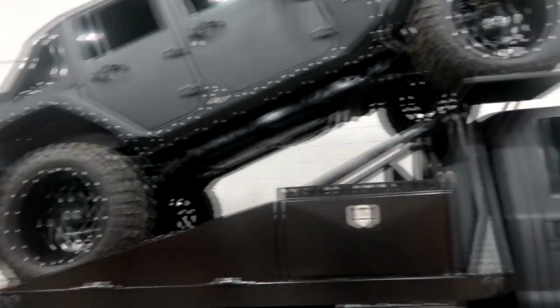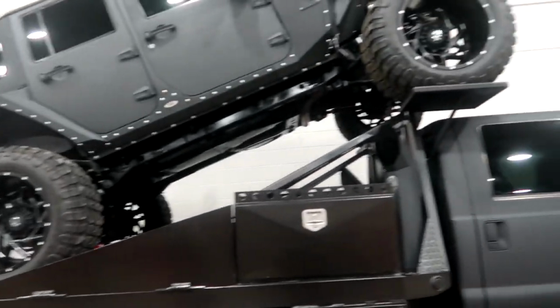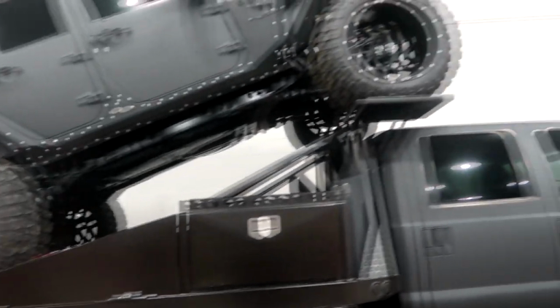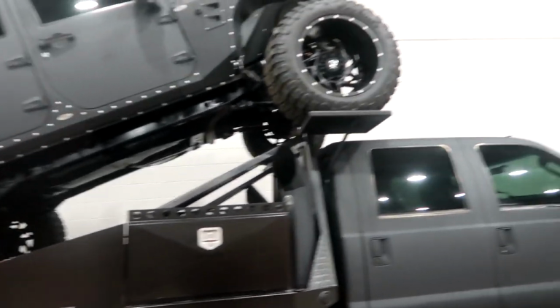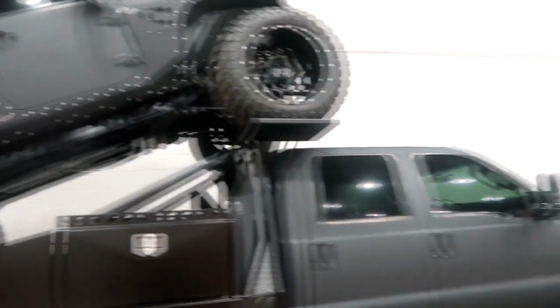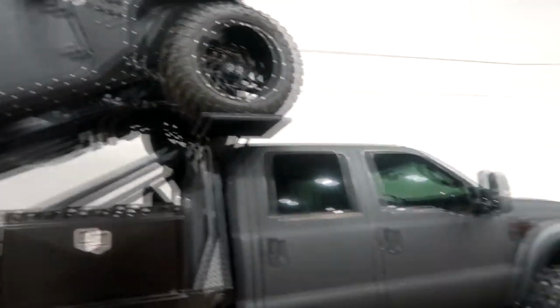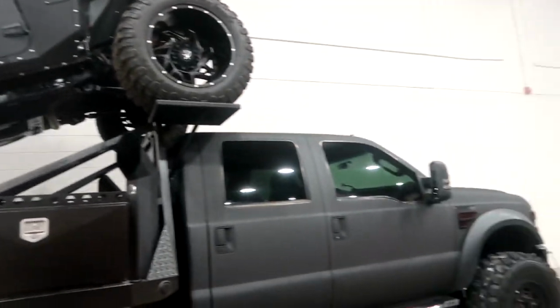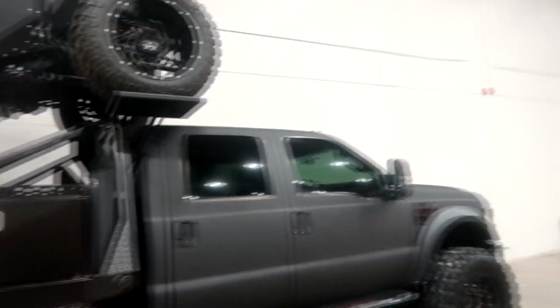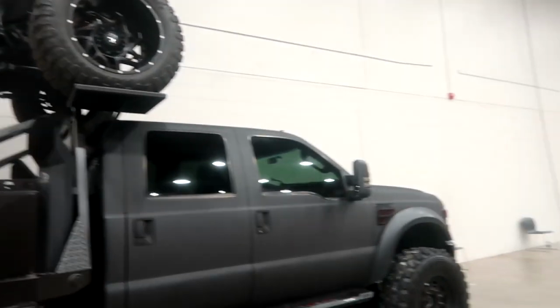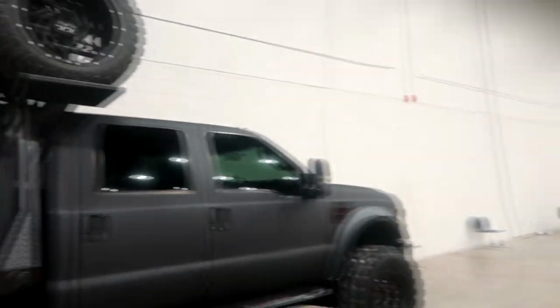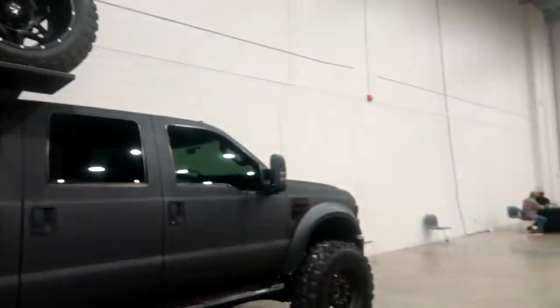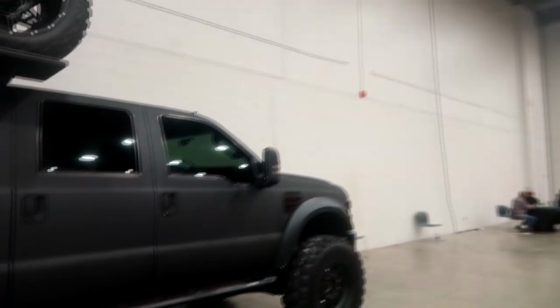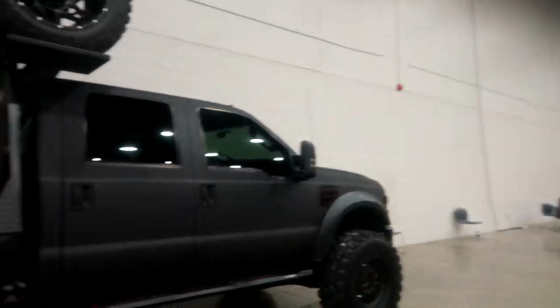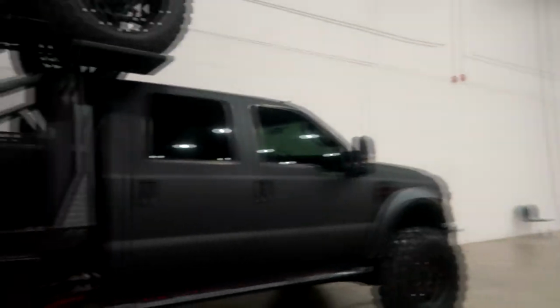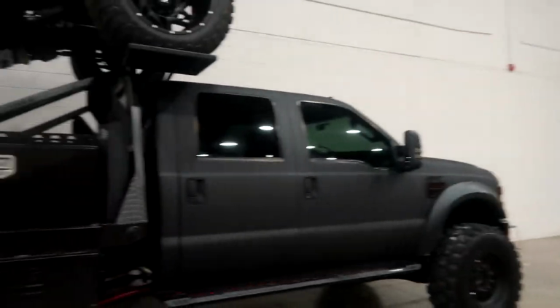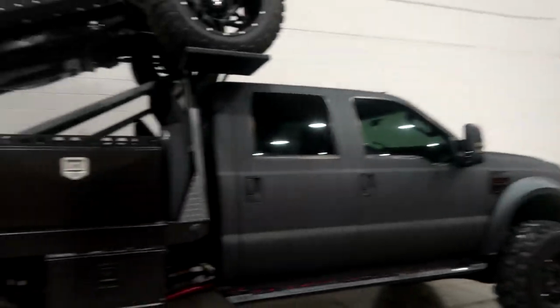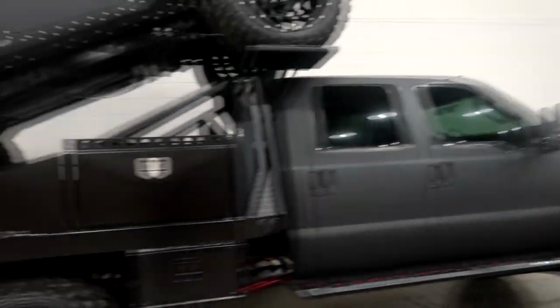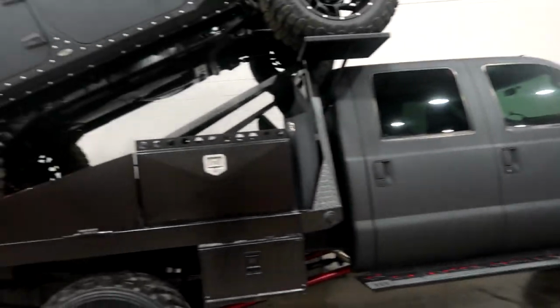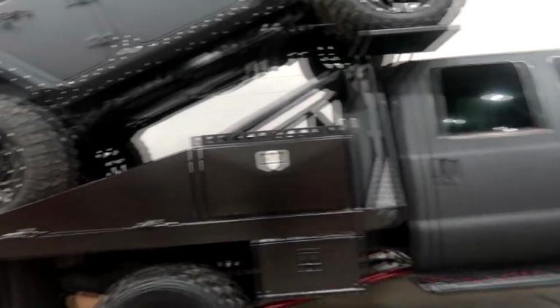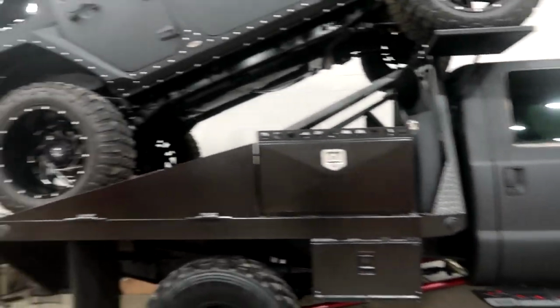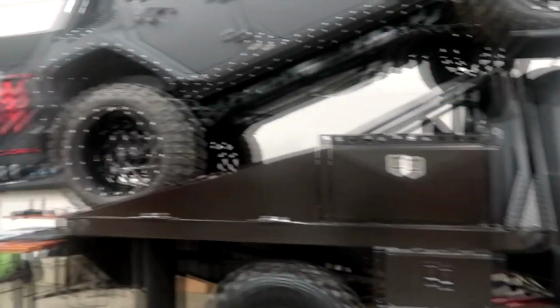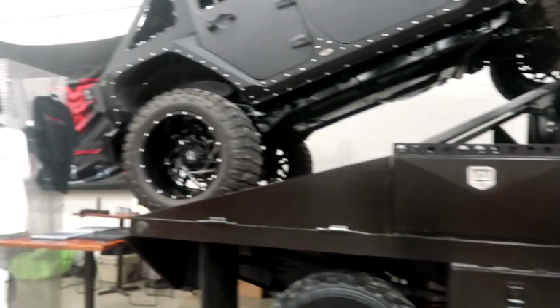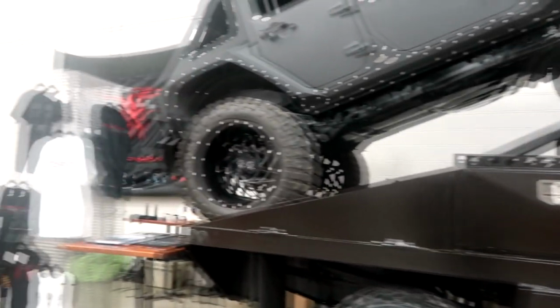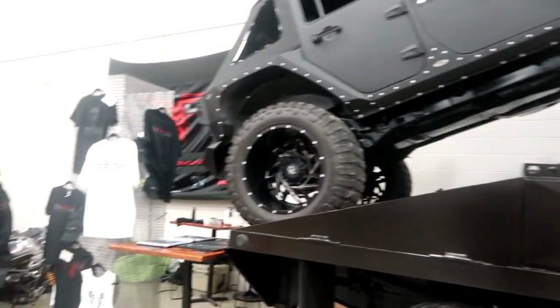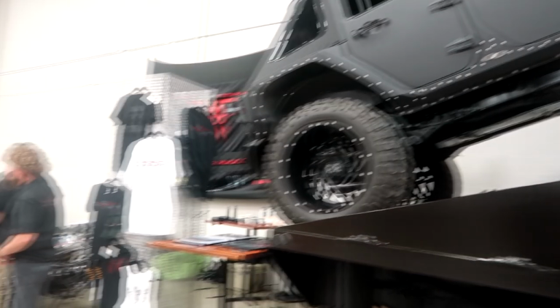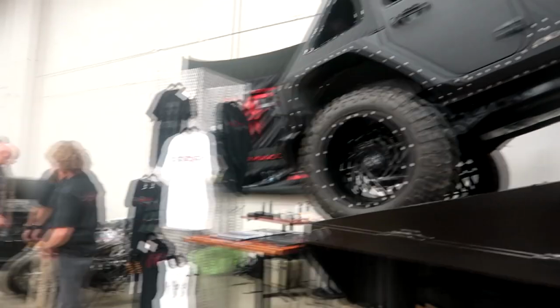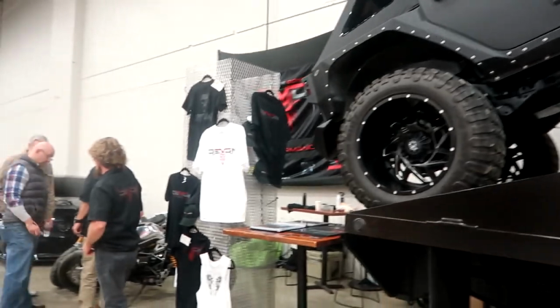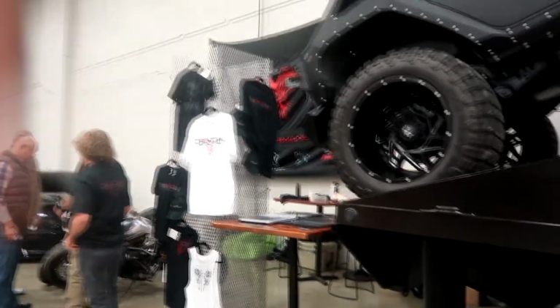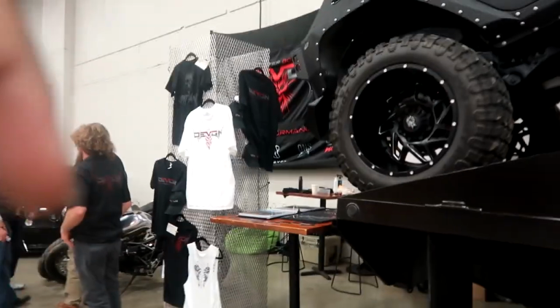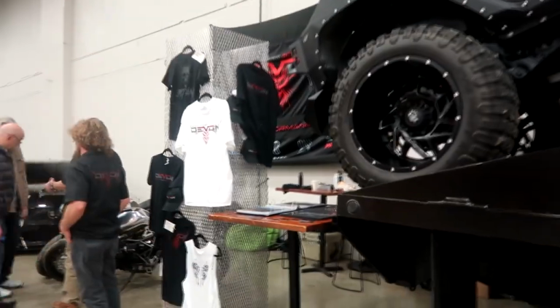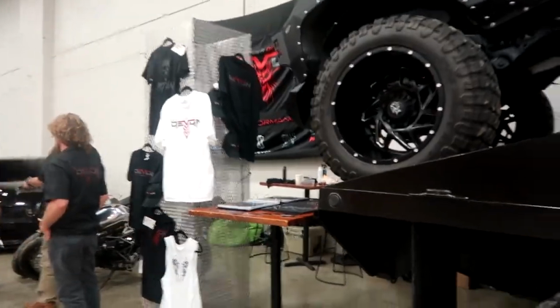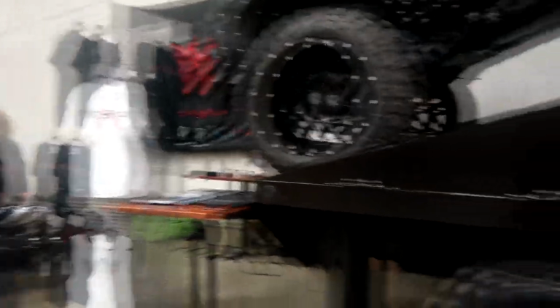I would honestly have this — it's a big truck. Would you guys have one? Yes or no — leave it in the comment section down below.